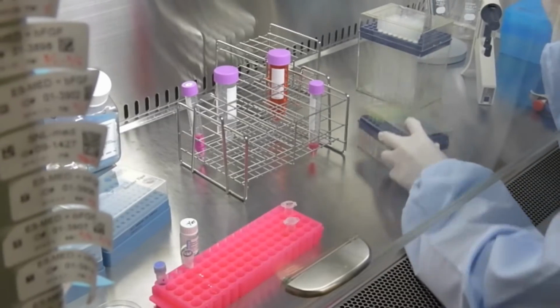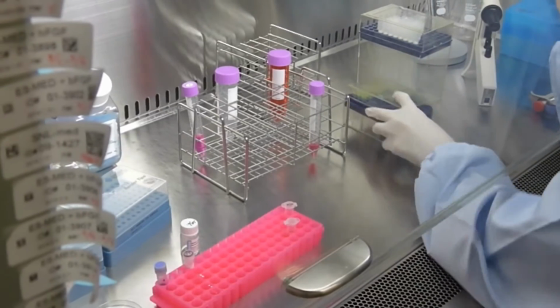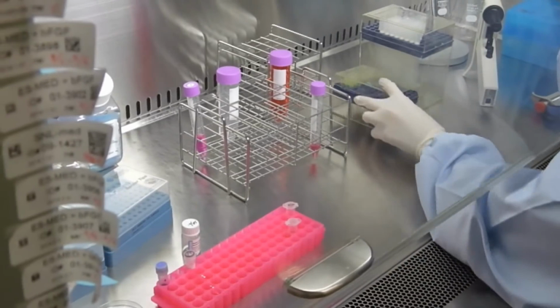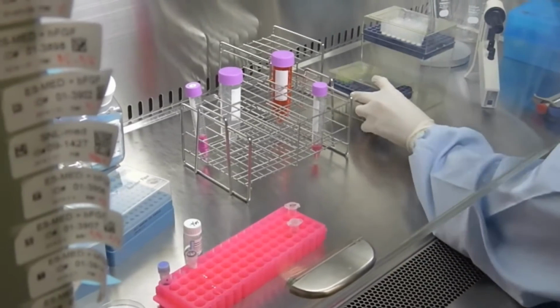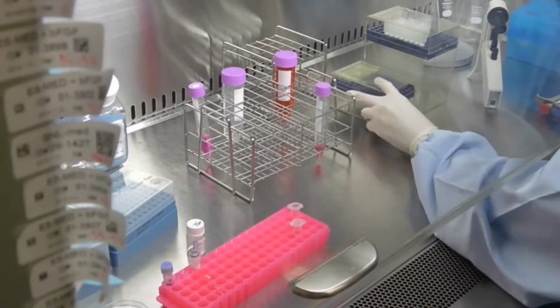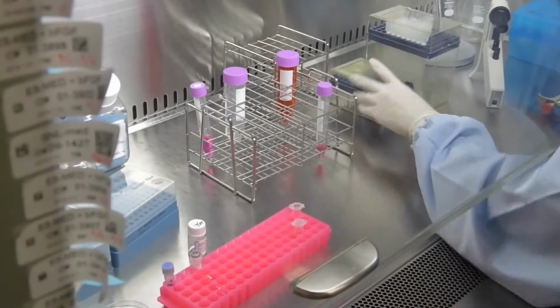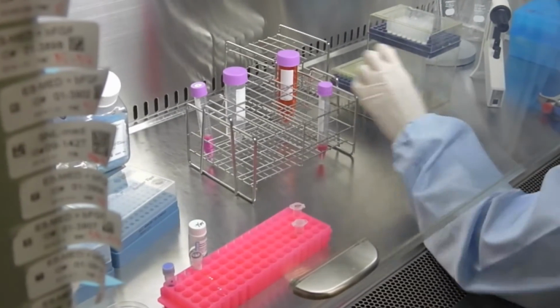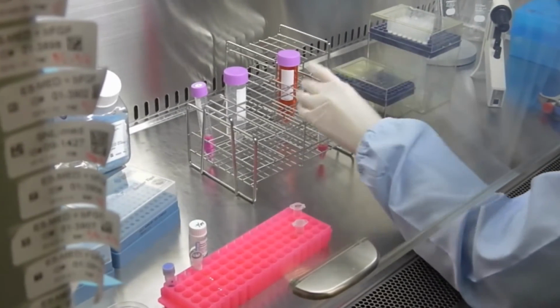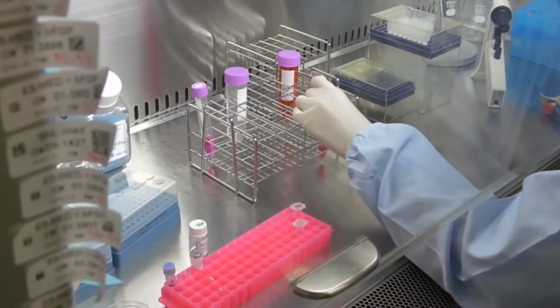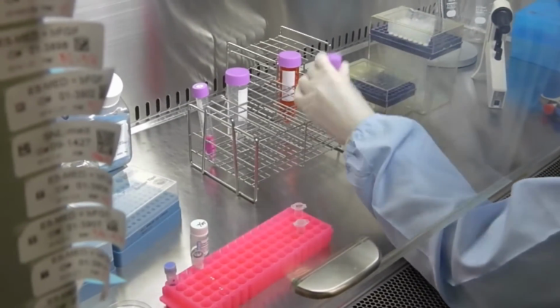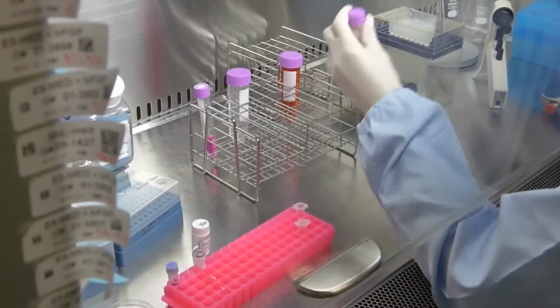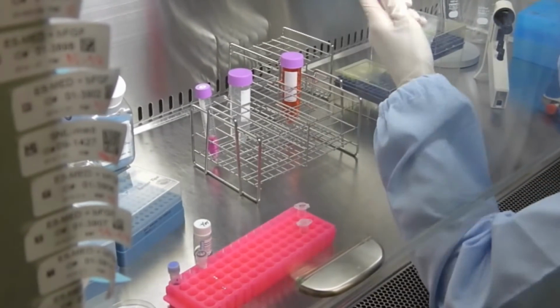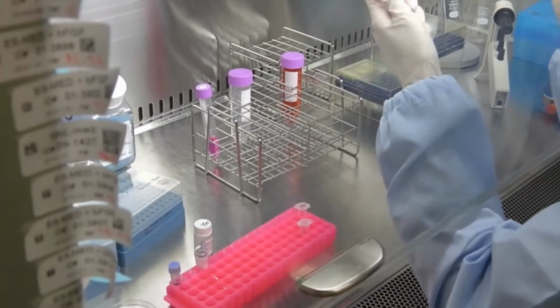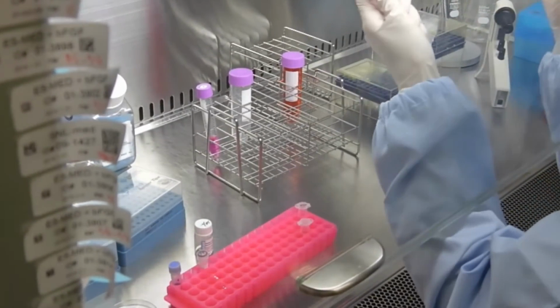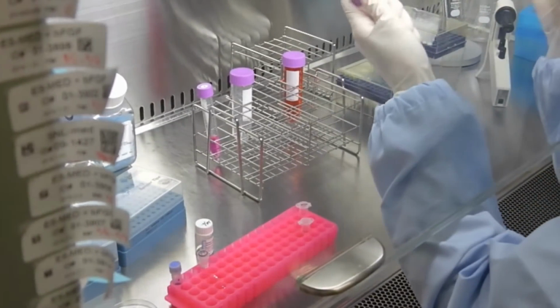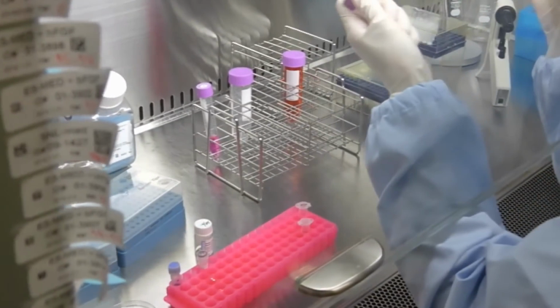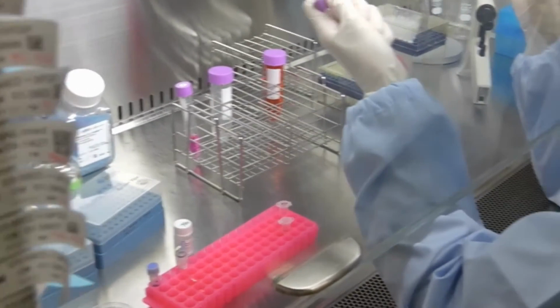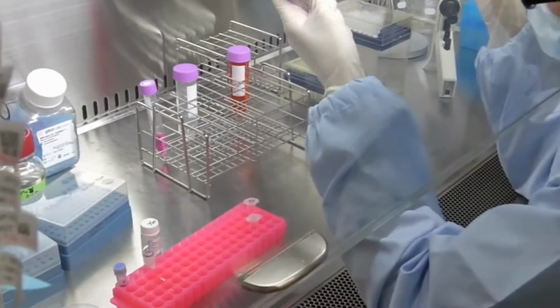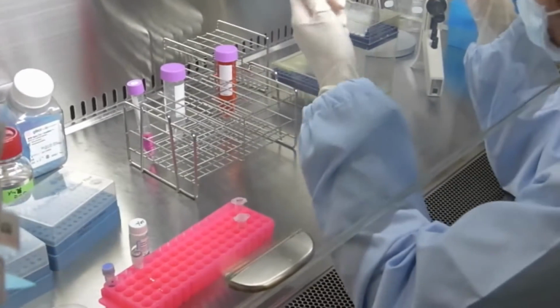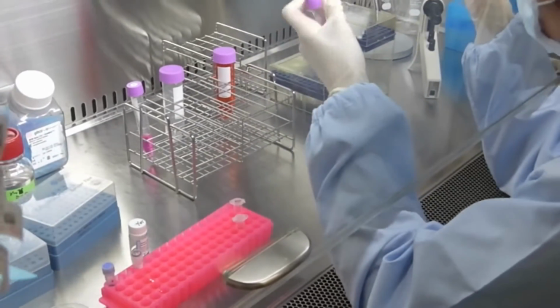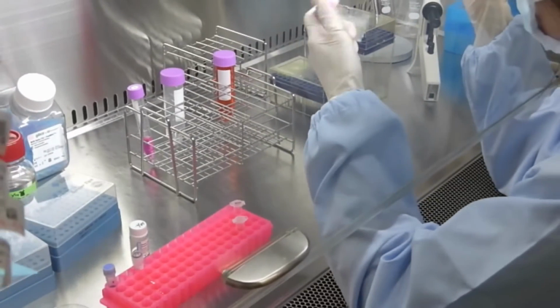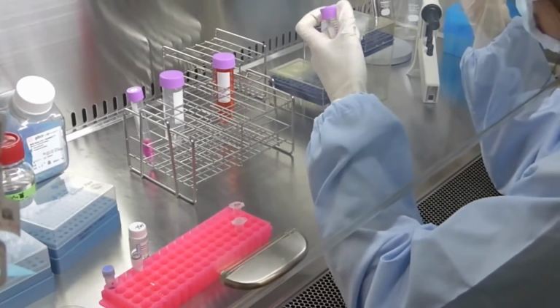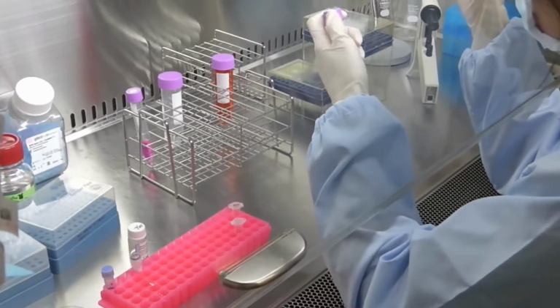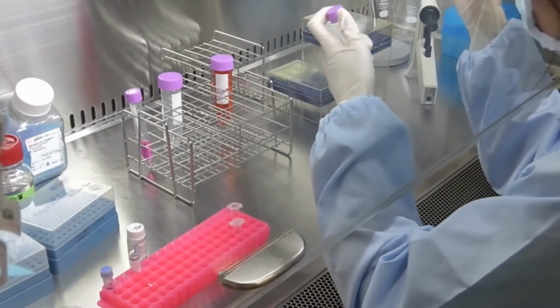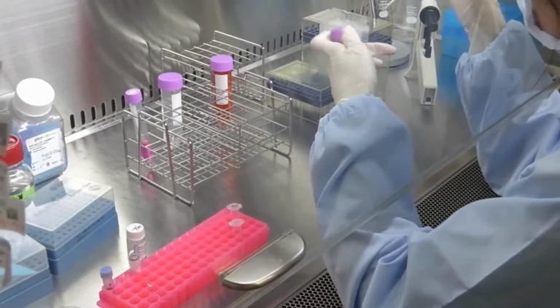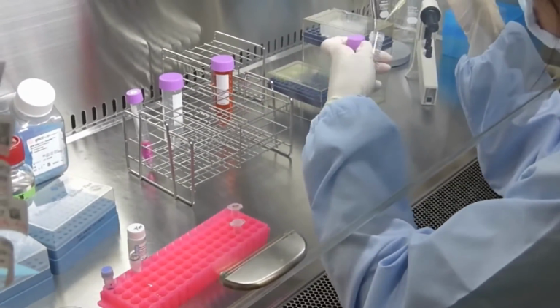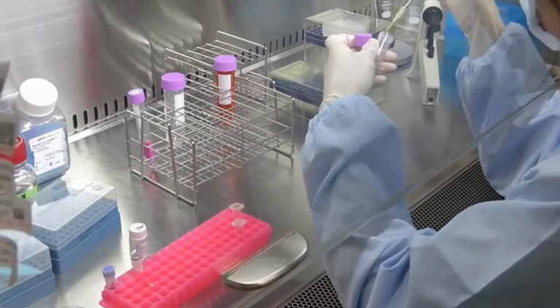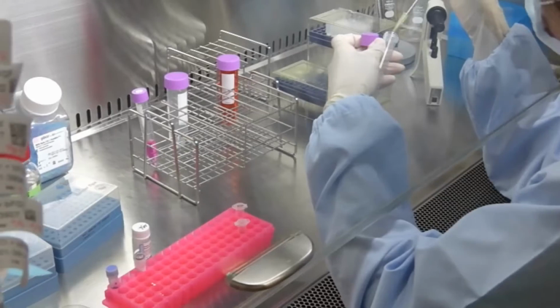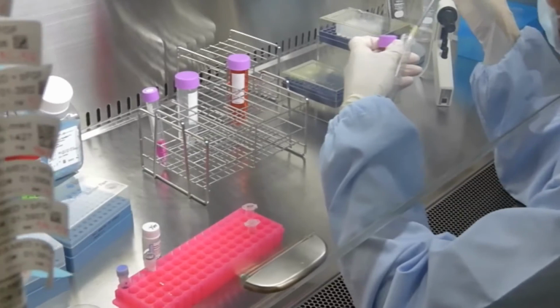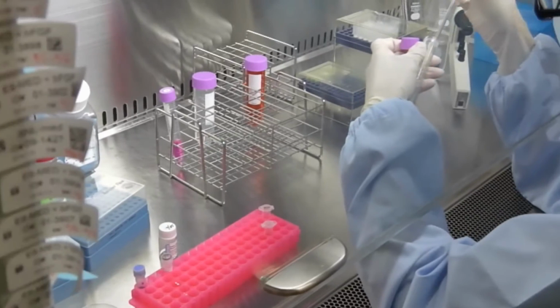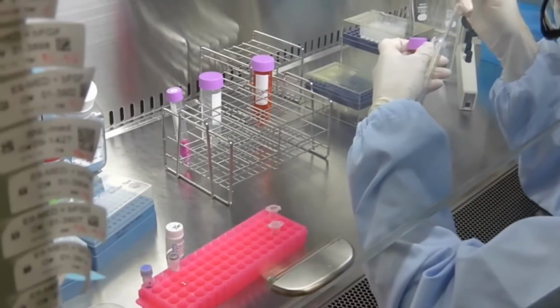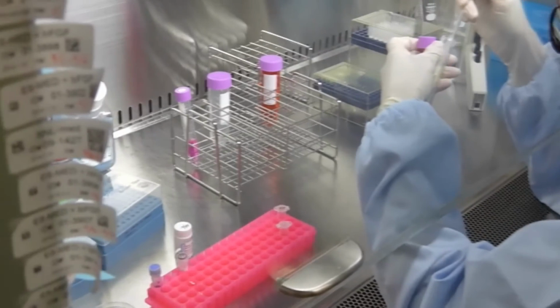After centrifugation, the supernatant is removed by aspiration.